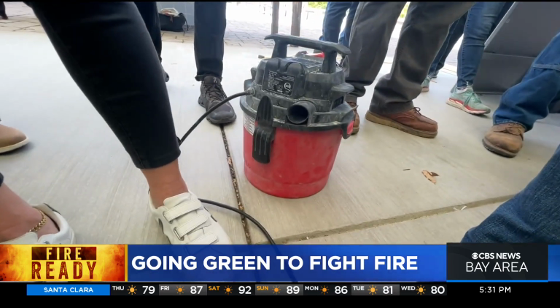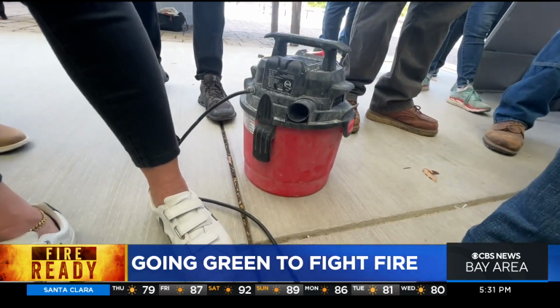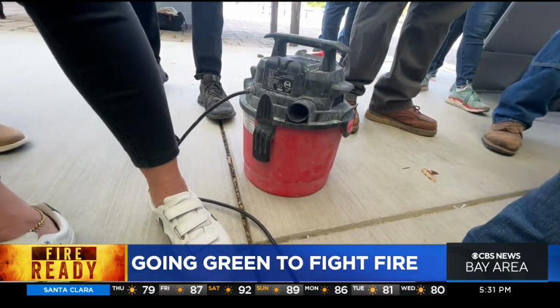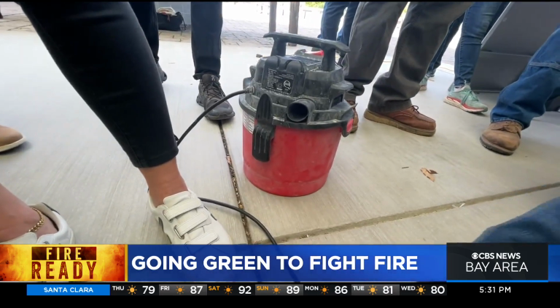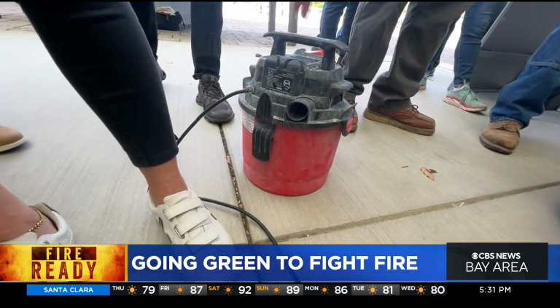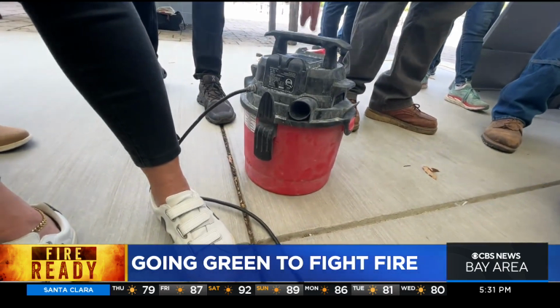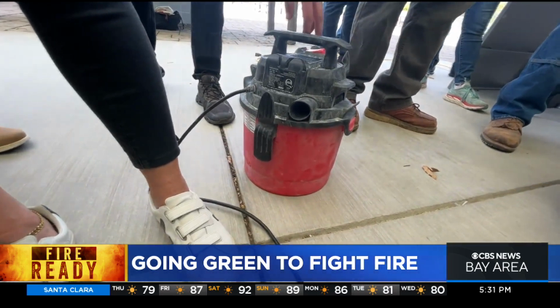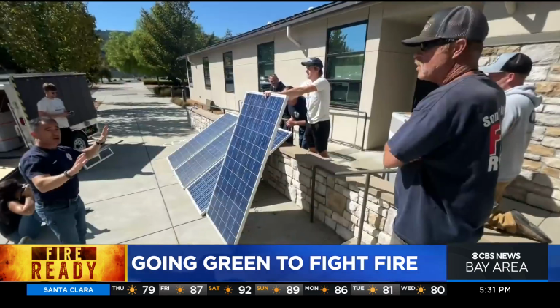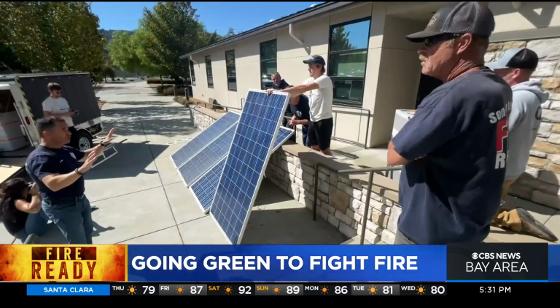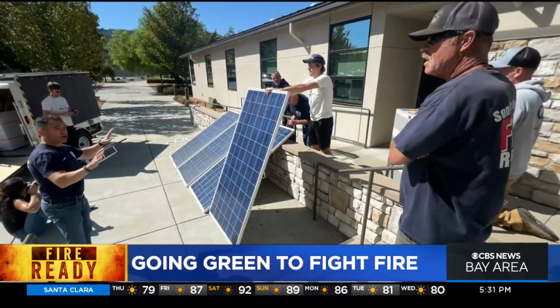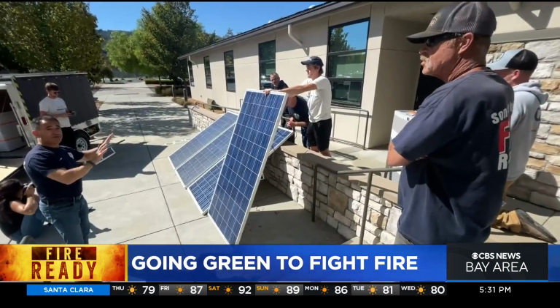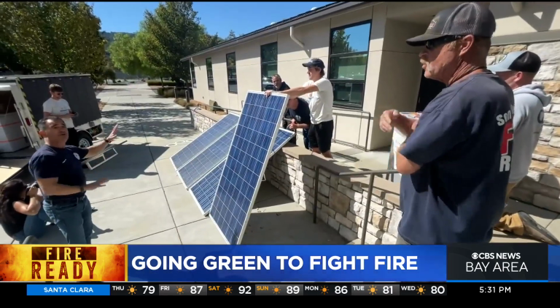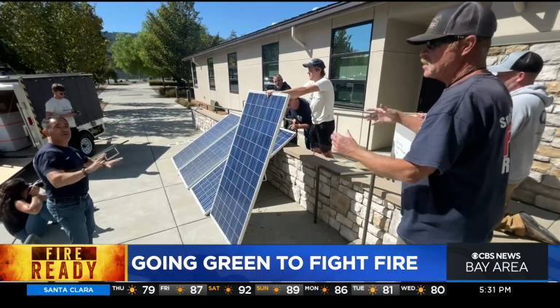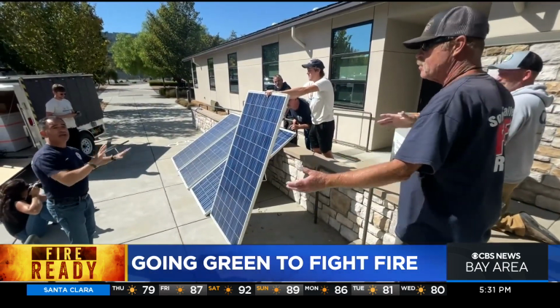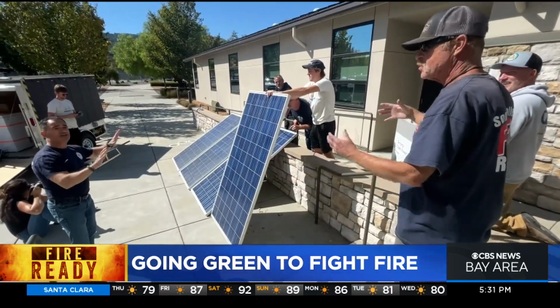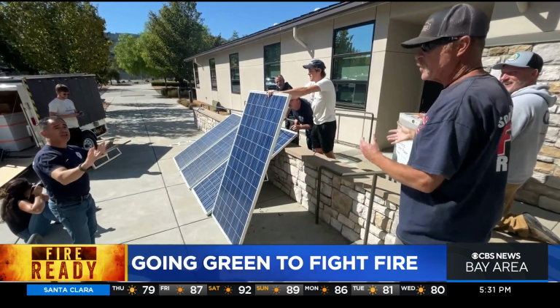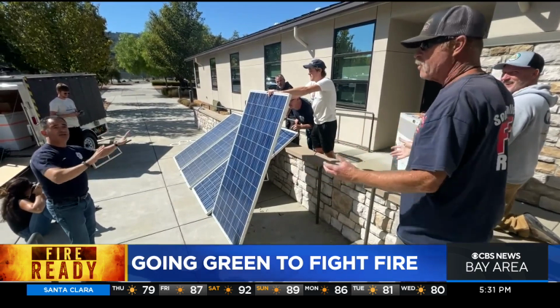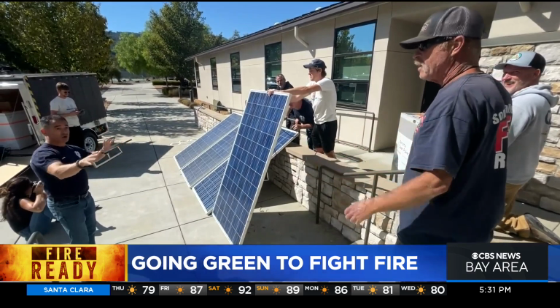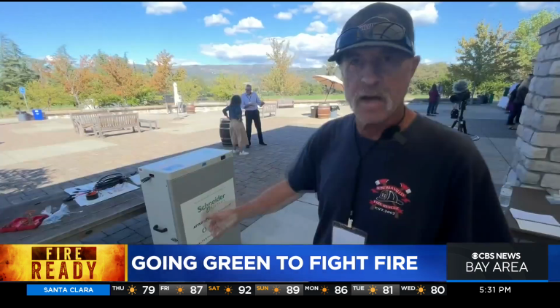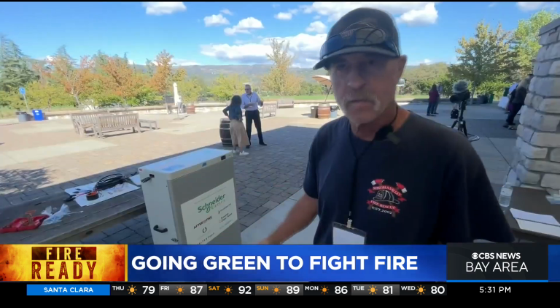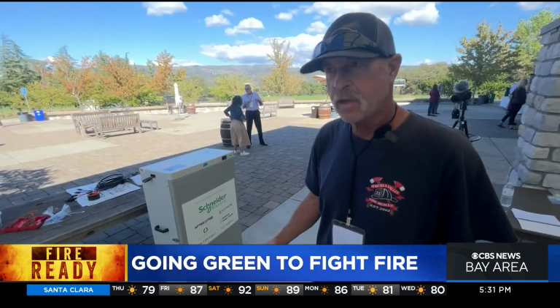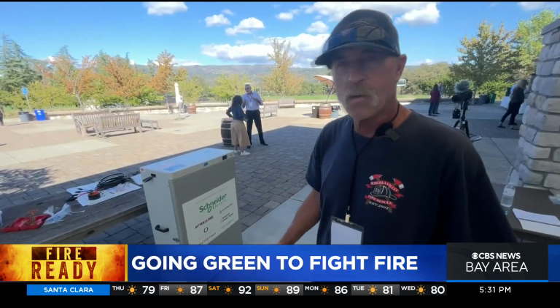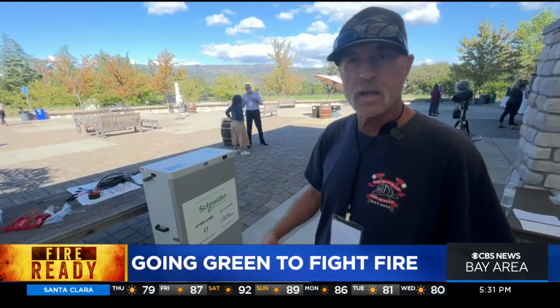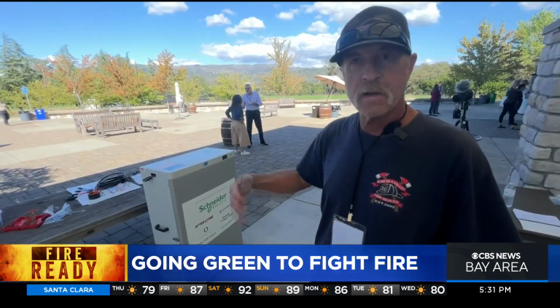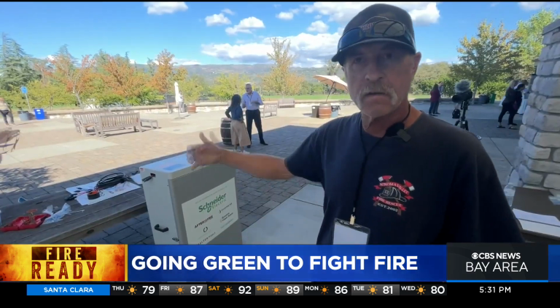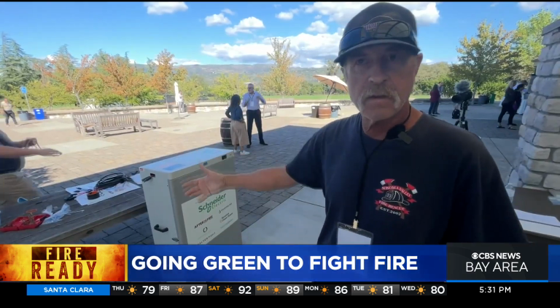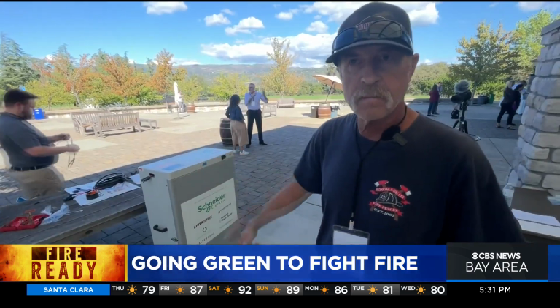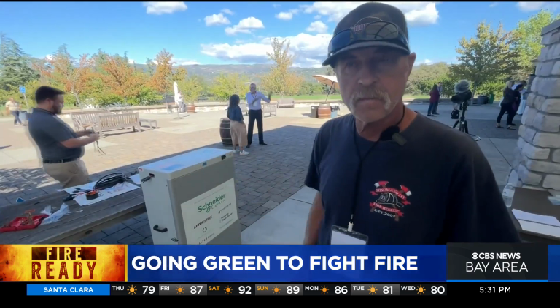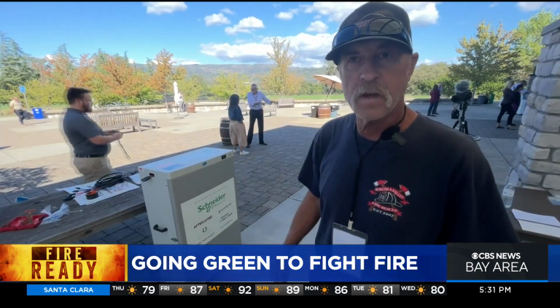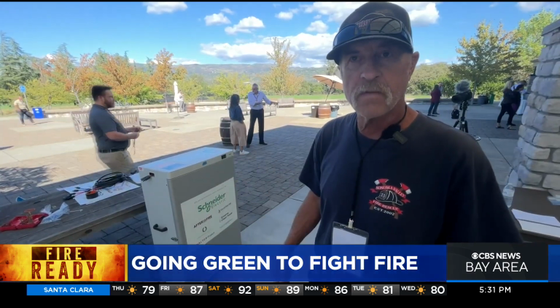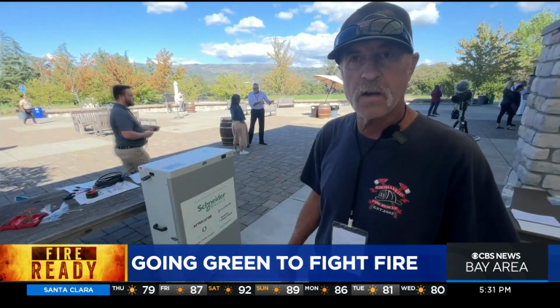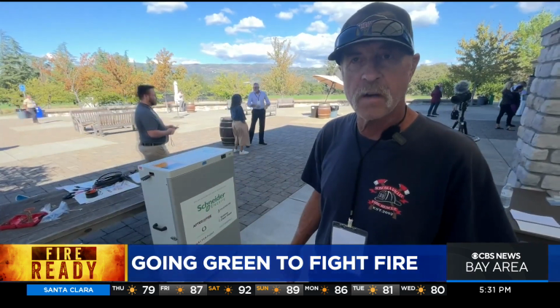It's like preparing your house for a wildfire — you need to do it ahead of time, not wait till the fire's coming.